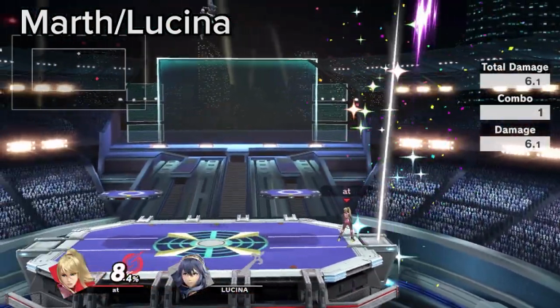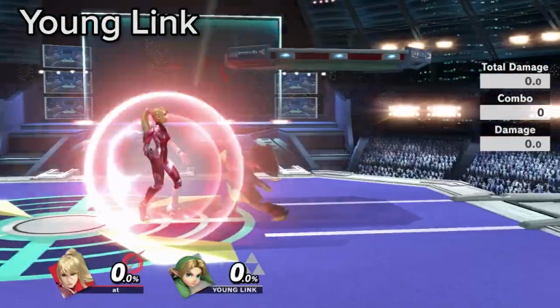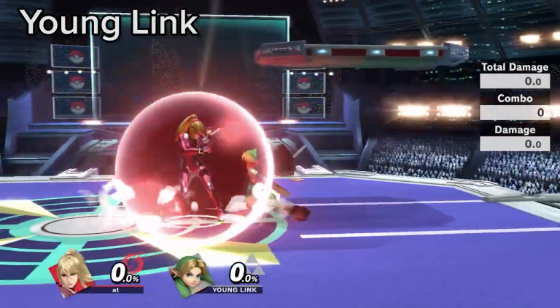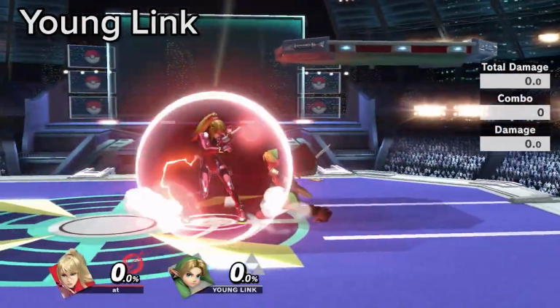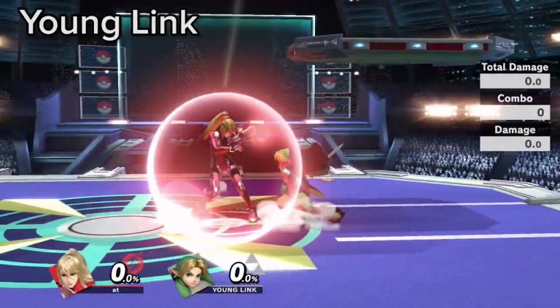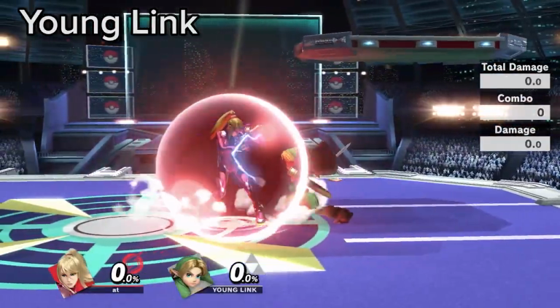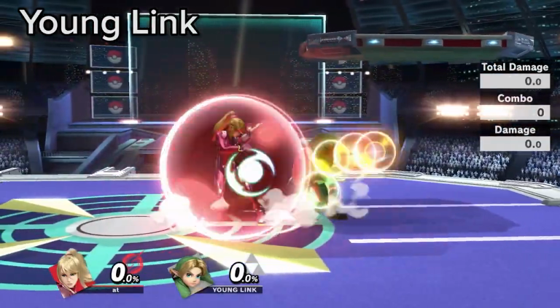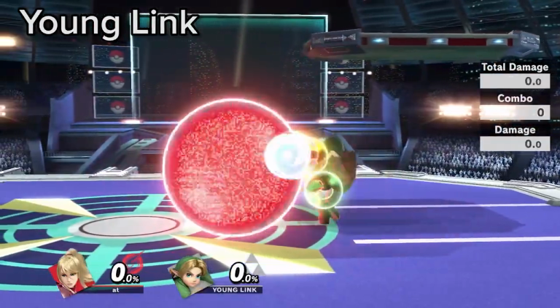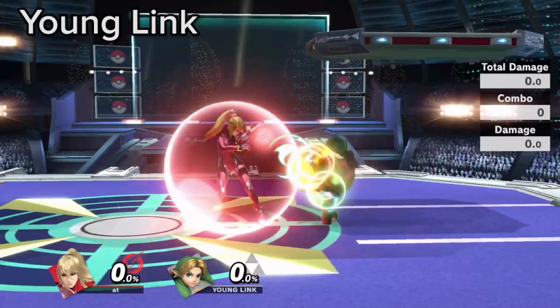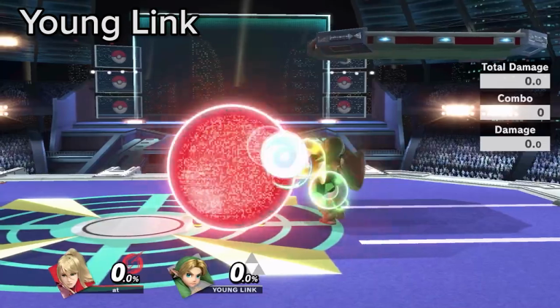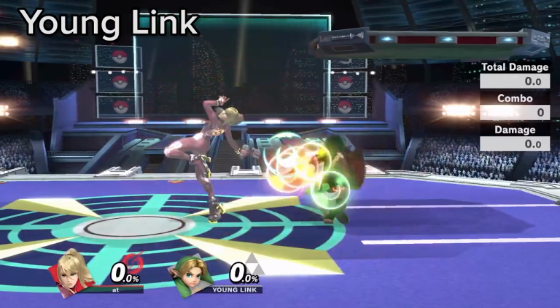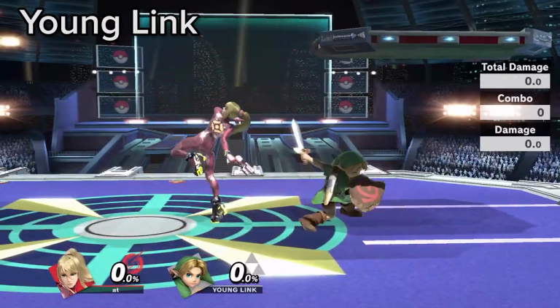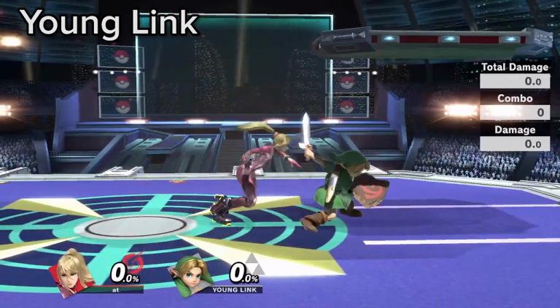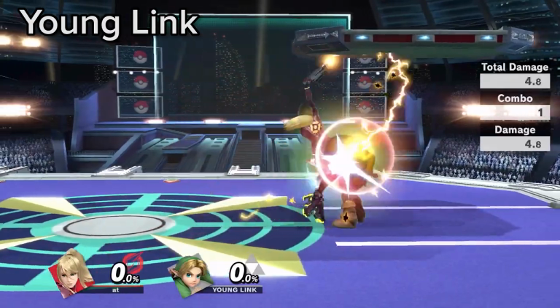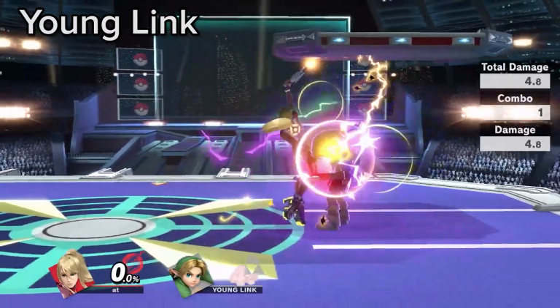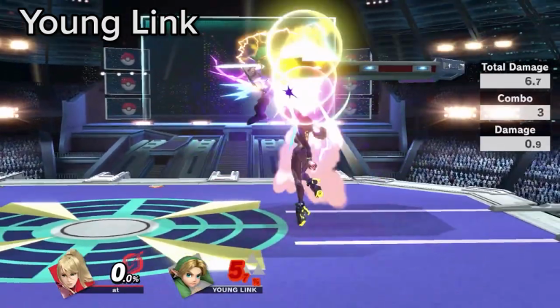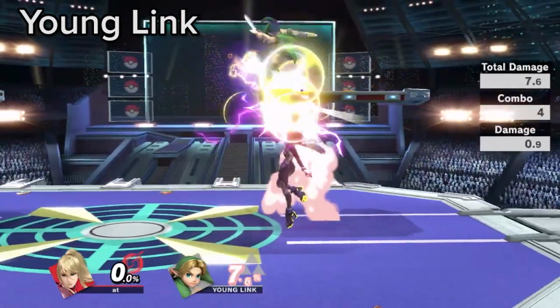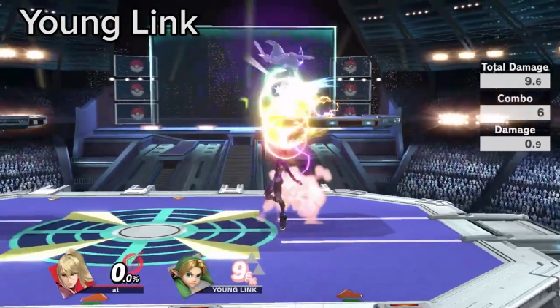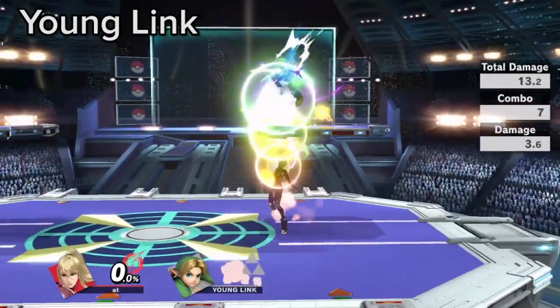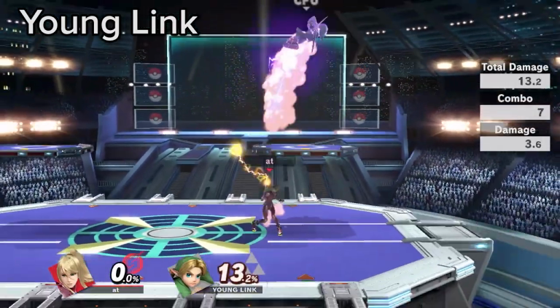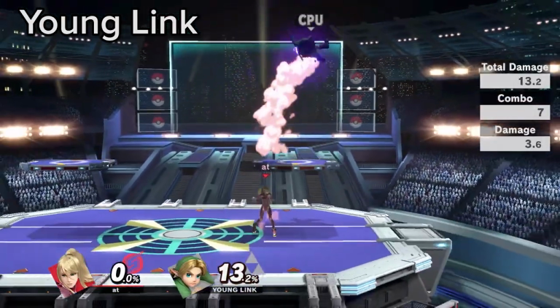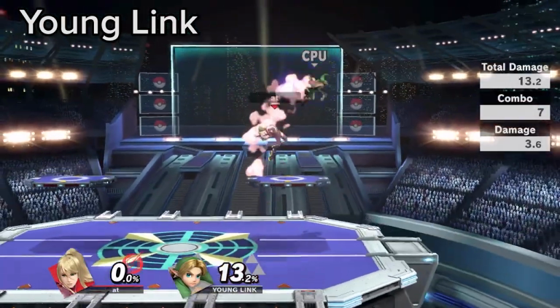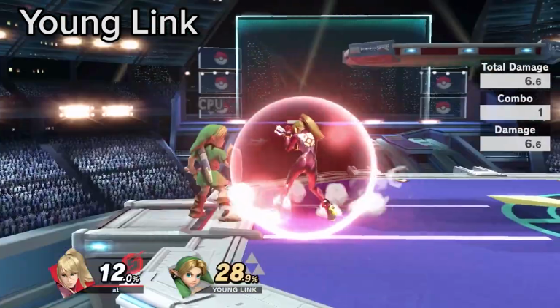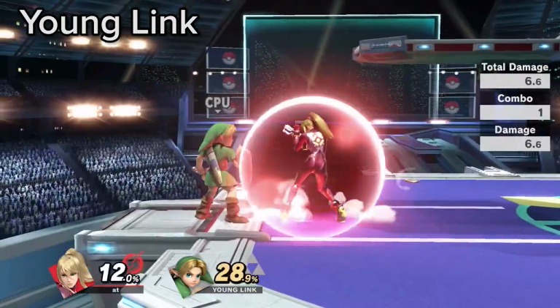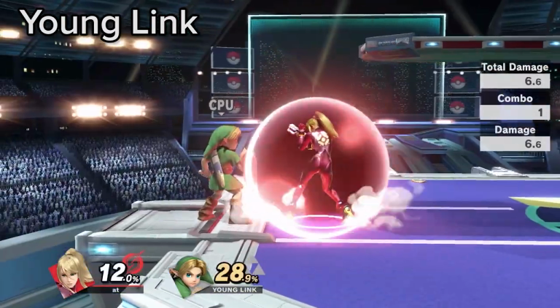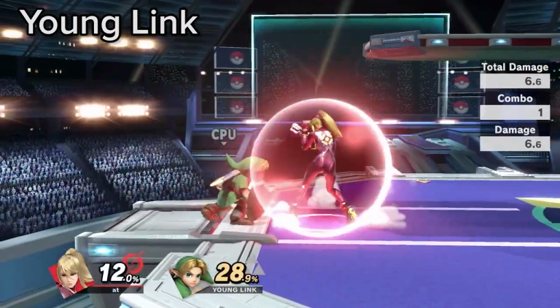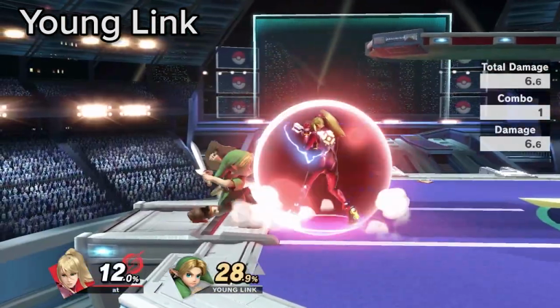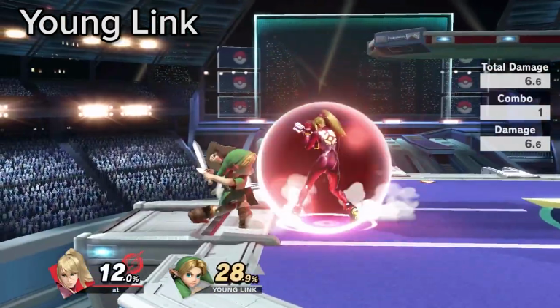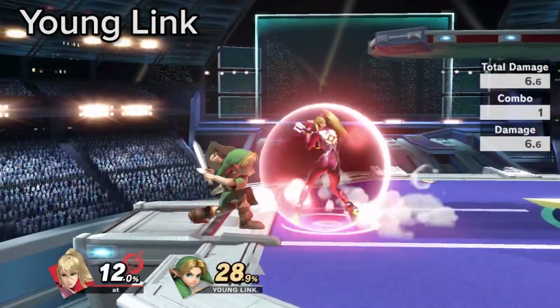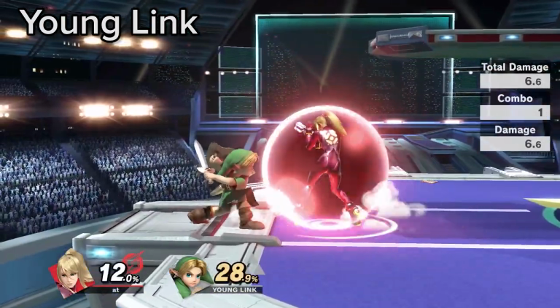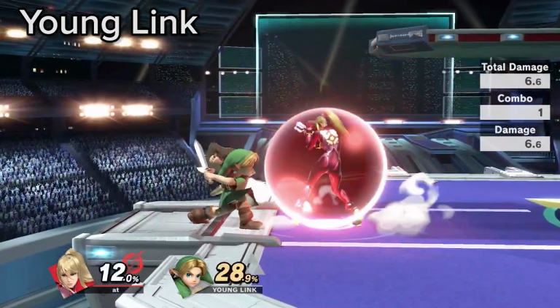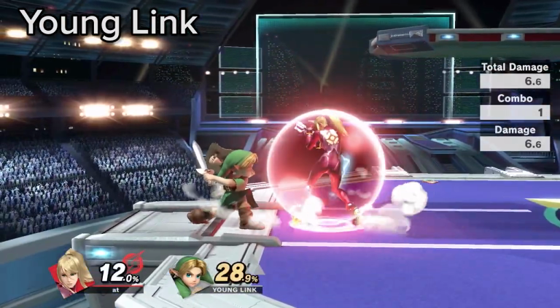If you time a spot dodge at the end of Young Link's grounded up B, you can get a guaranteed punish every time.